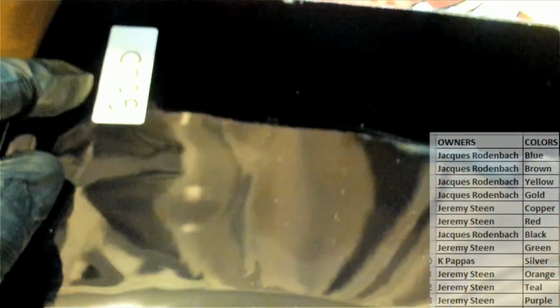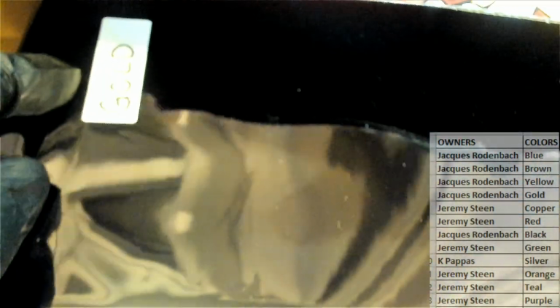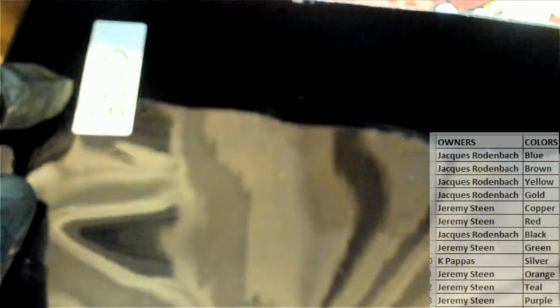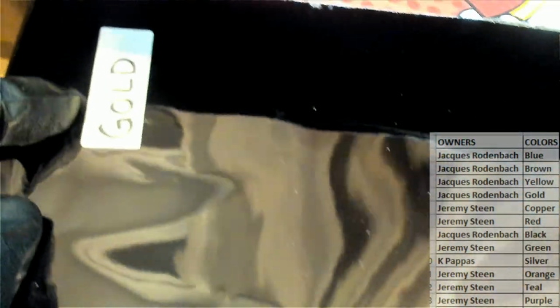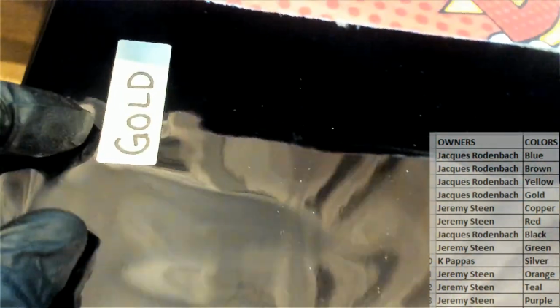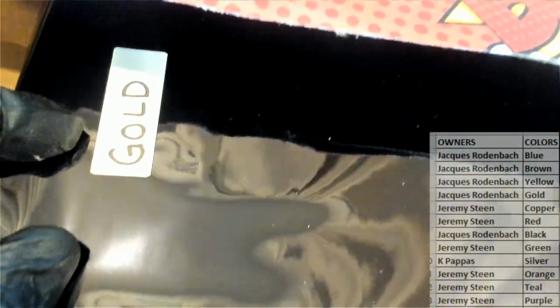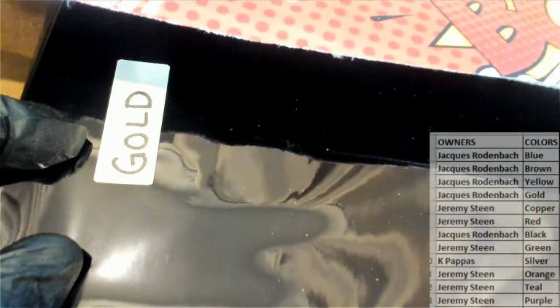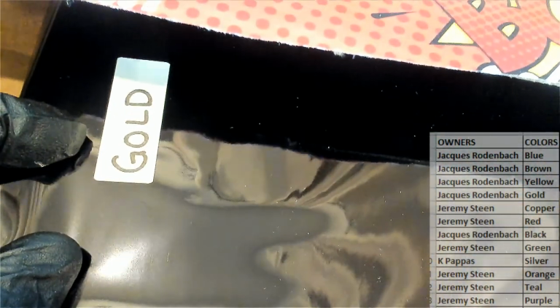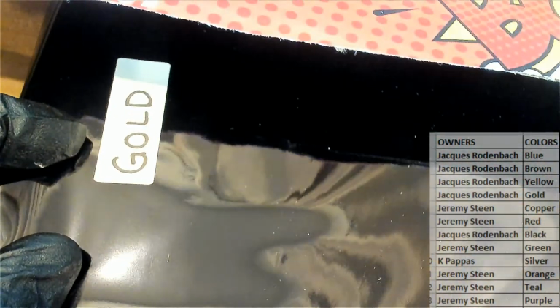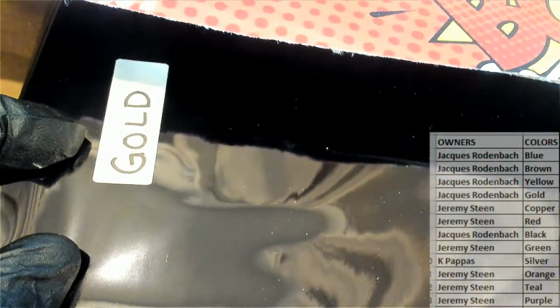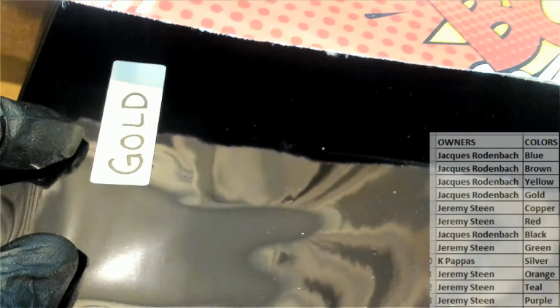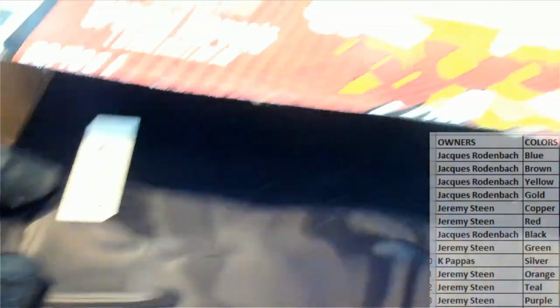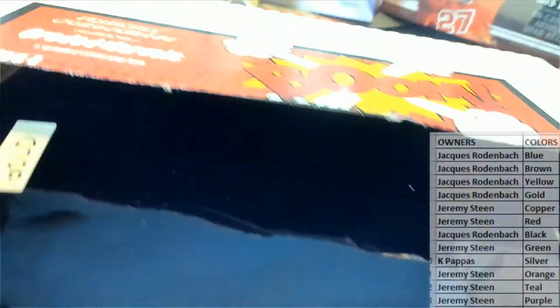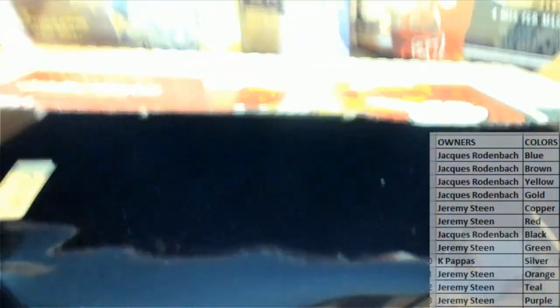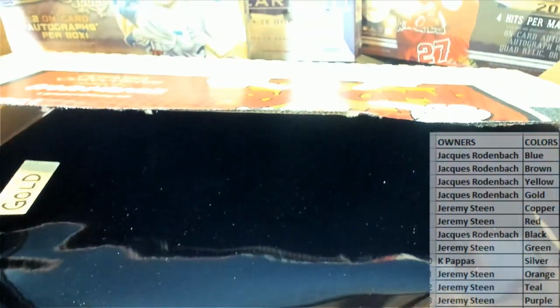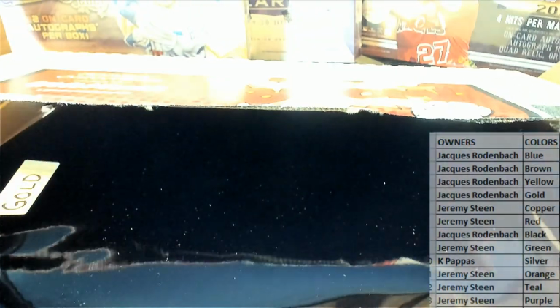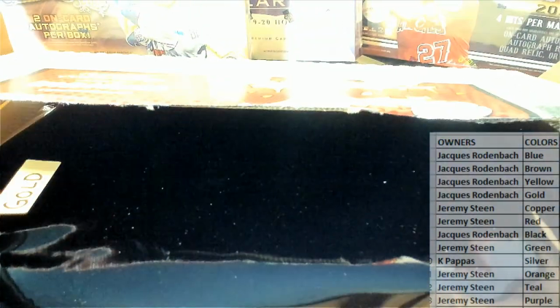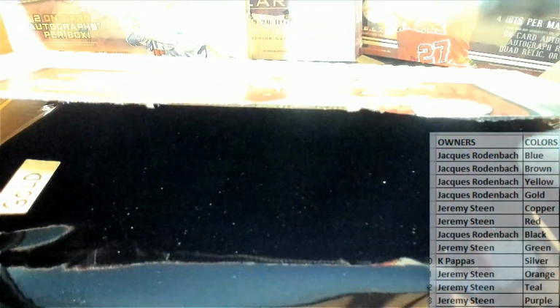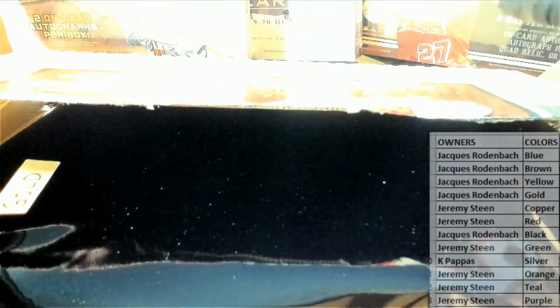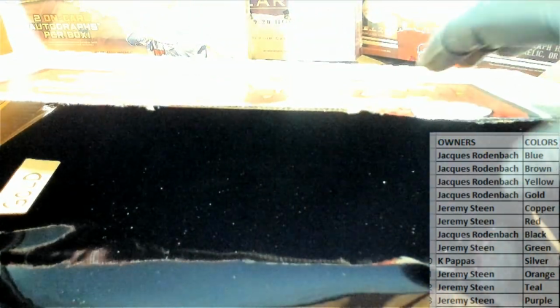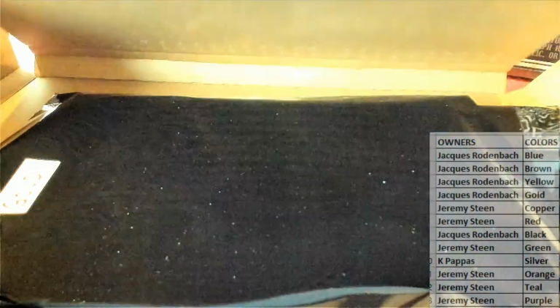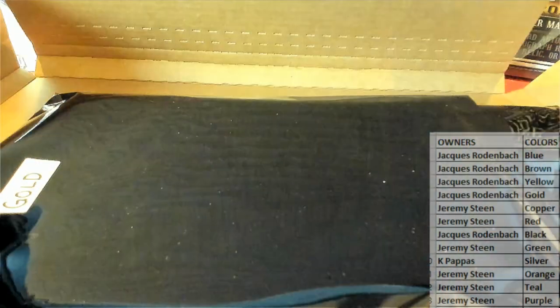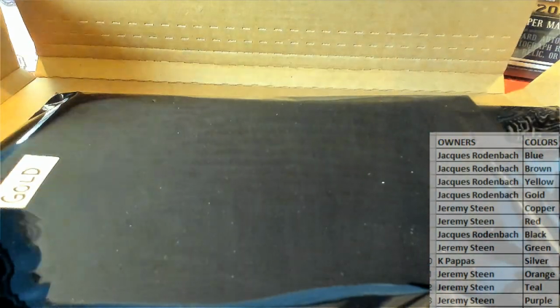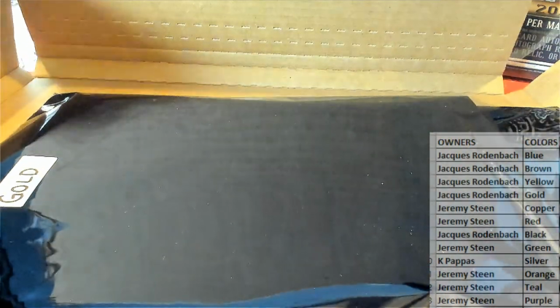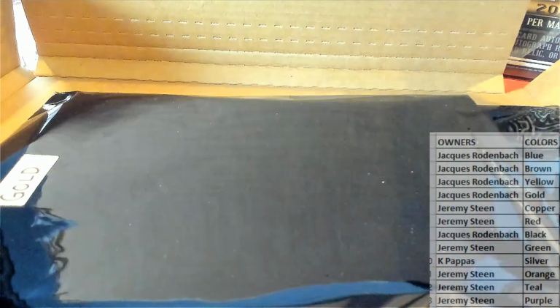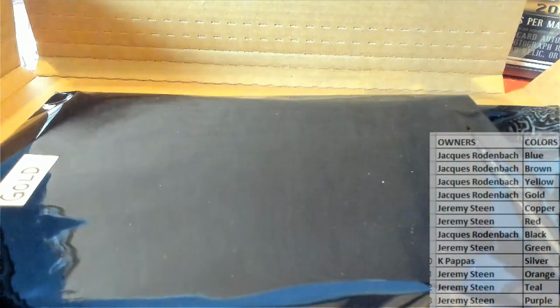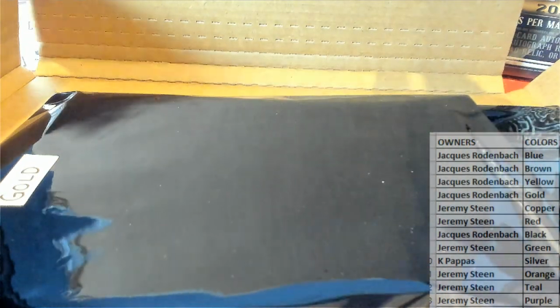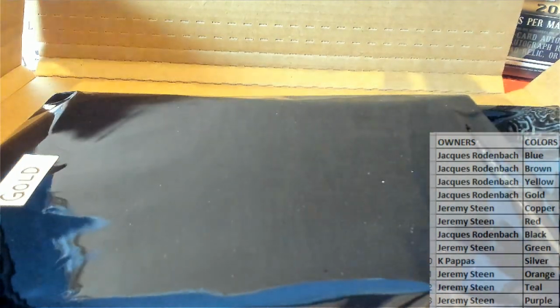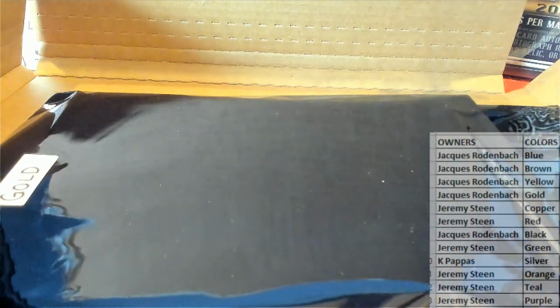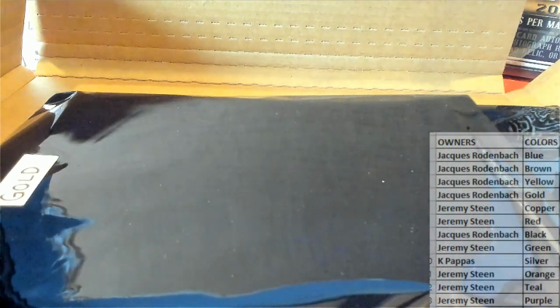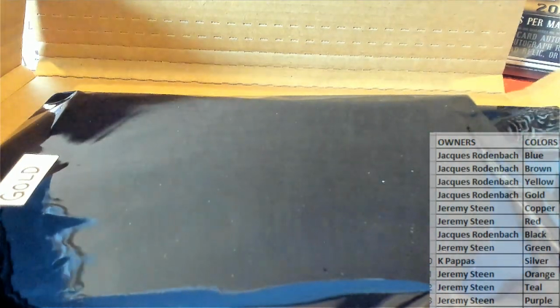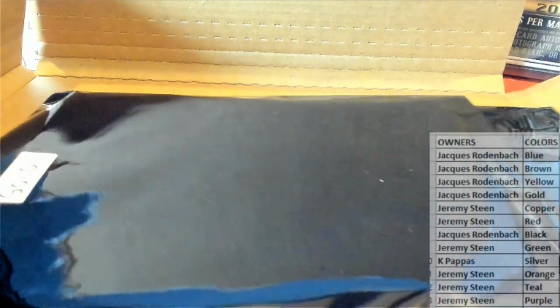Gold — you can see it there. Very good. So that'll be Jack R; this will come out to you. You have the gold.